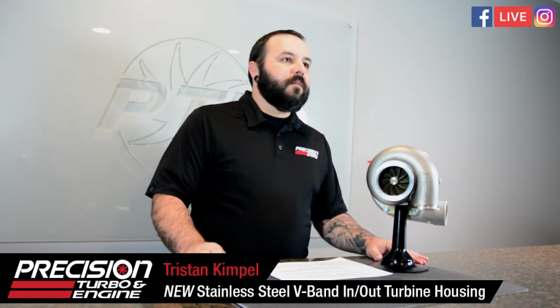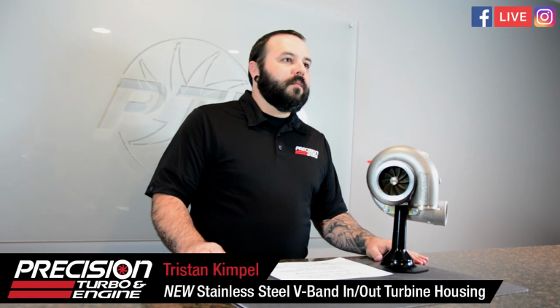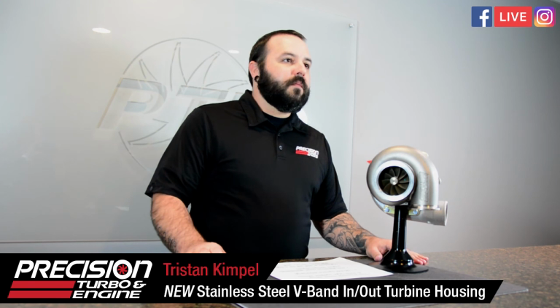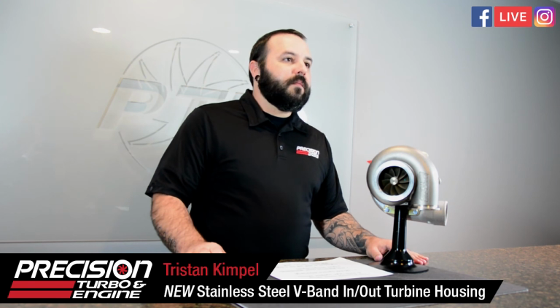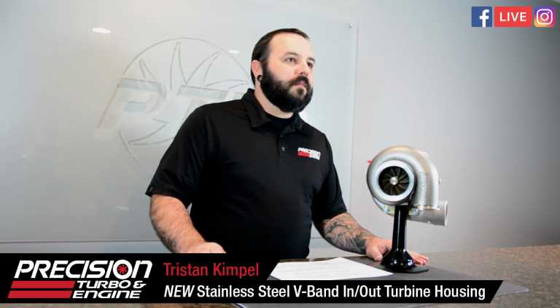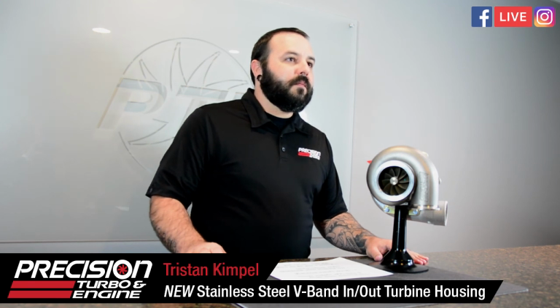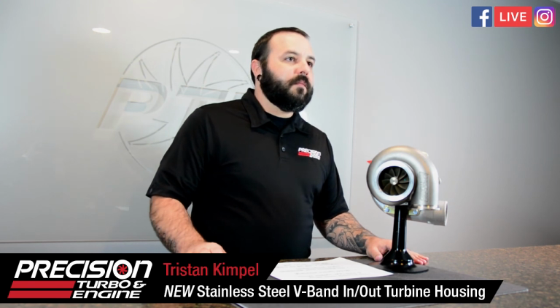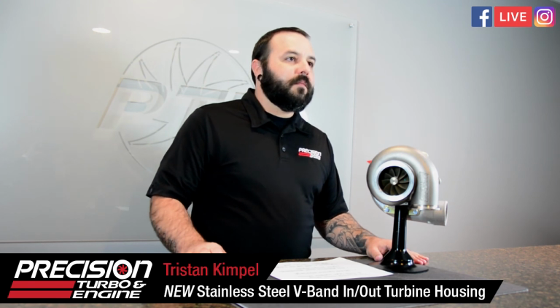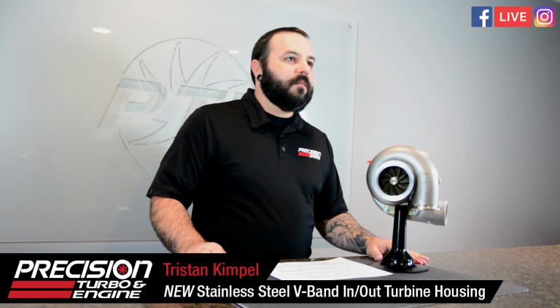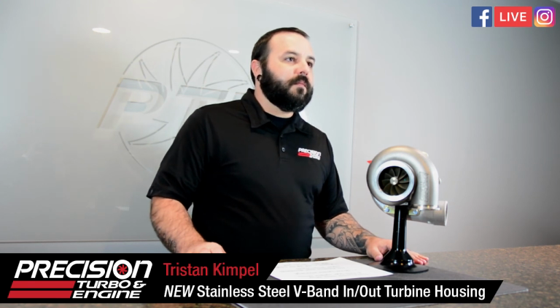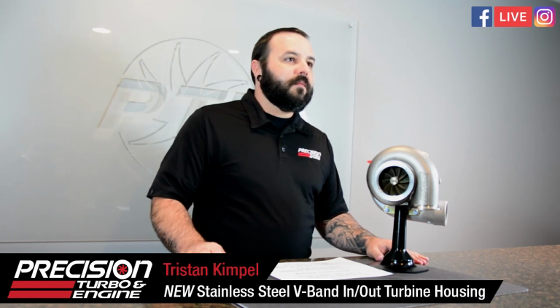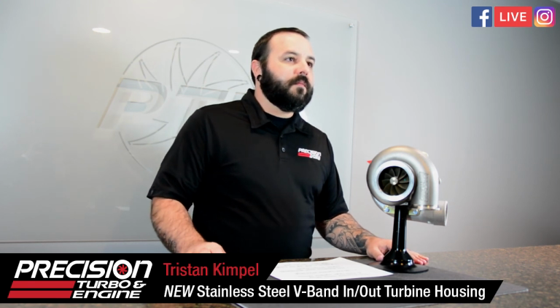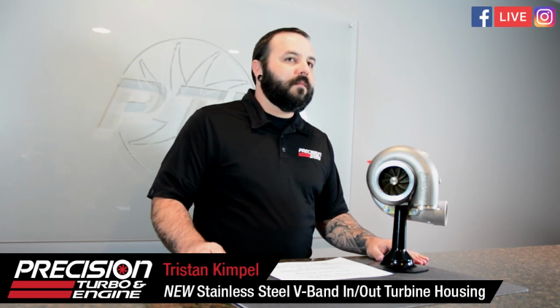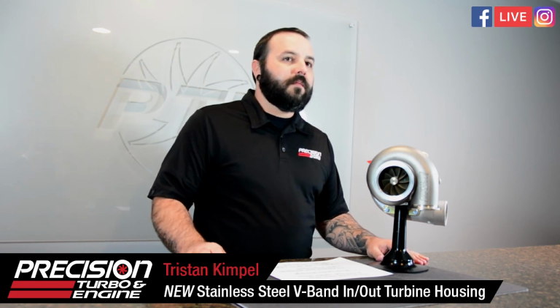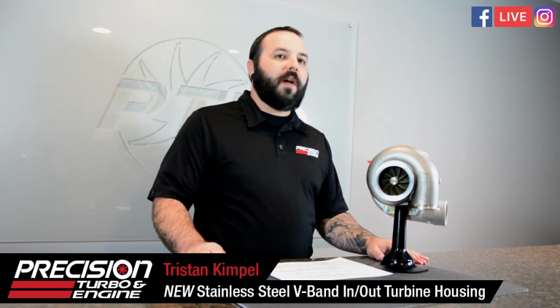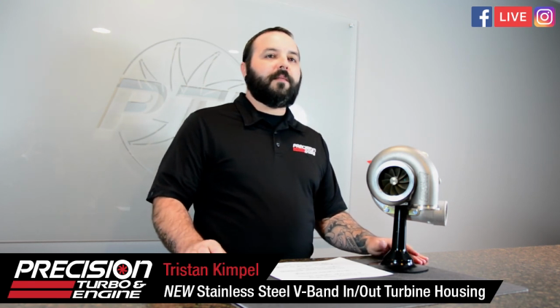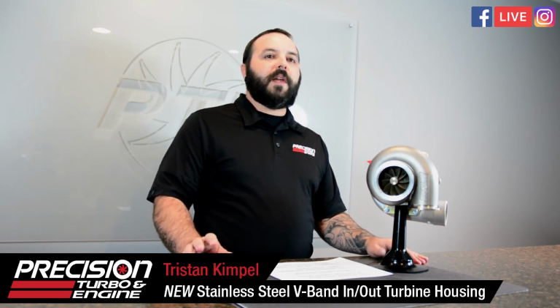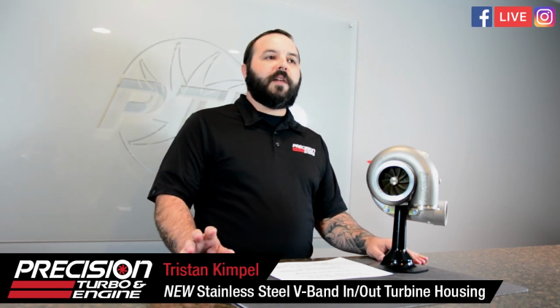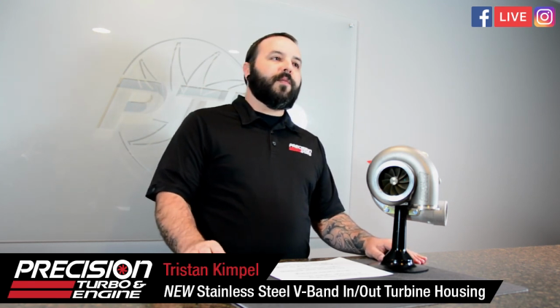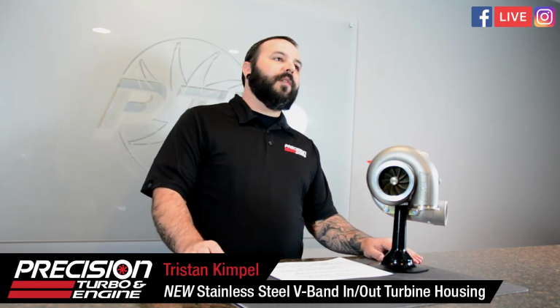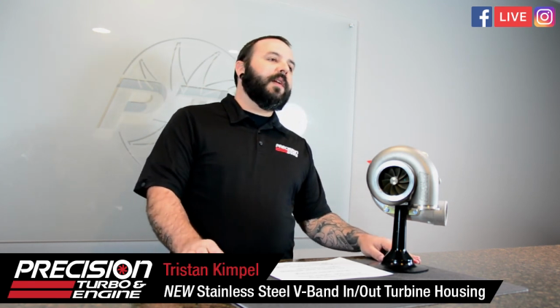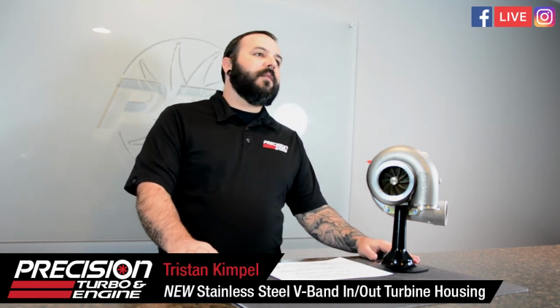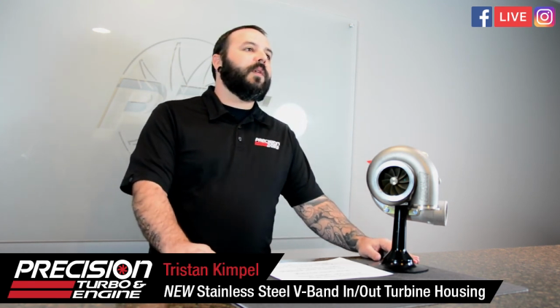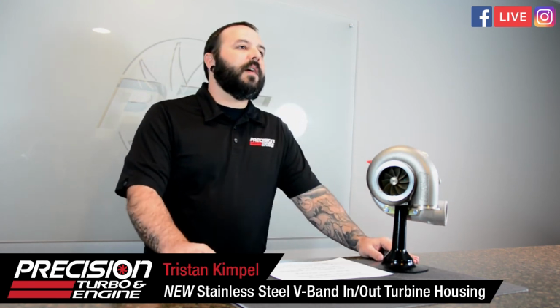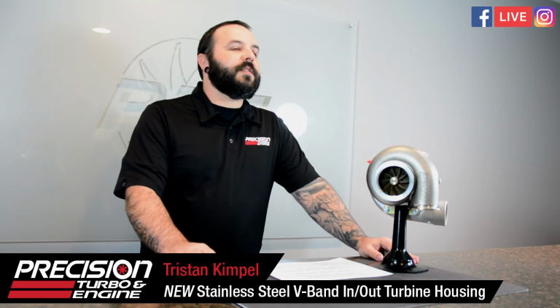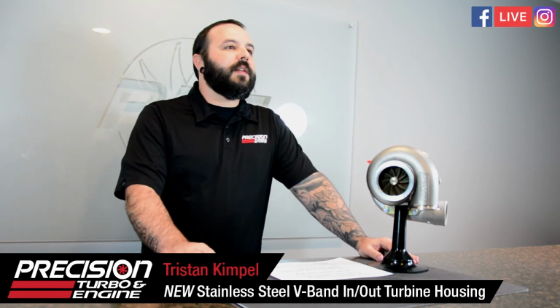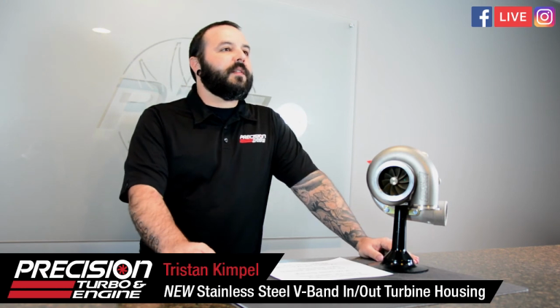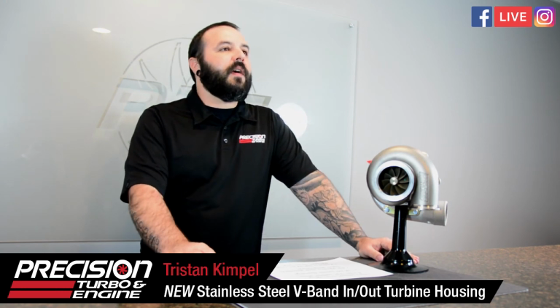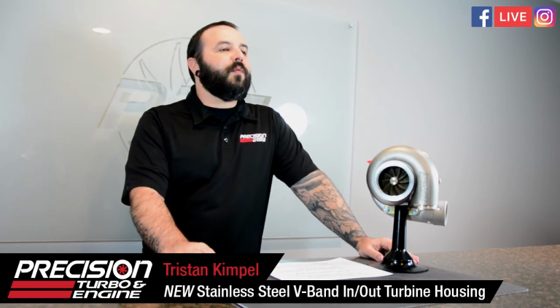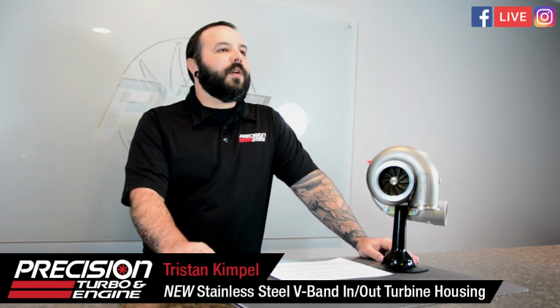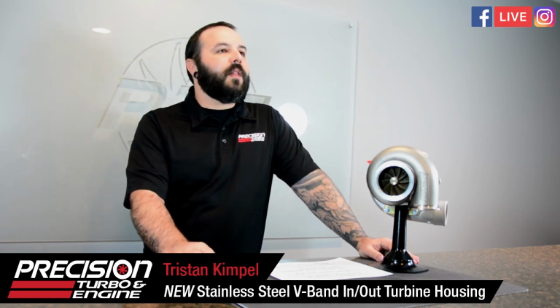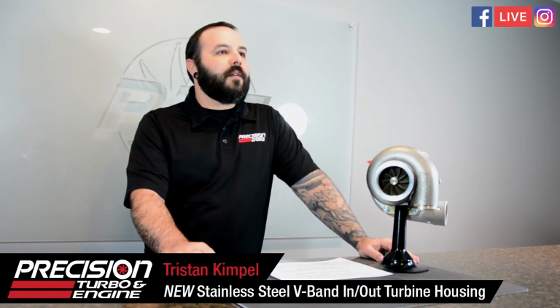One more time — the housing size is 1.05 AR, referred to as the 105 AR. All right, thanks guys for tuning in — we'll see you next time when we go live.